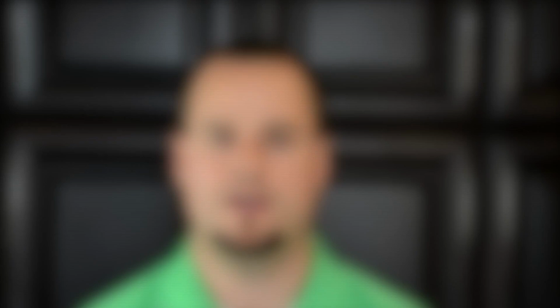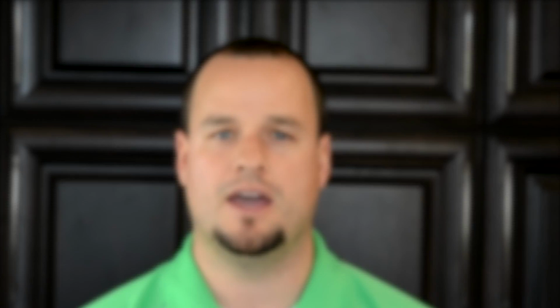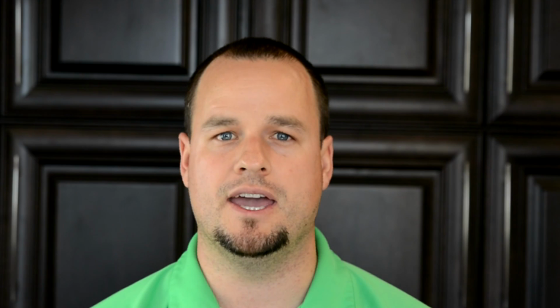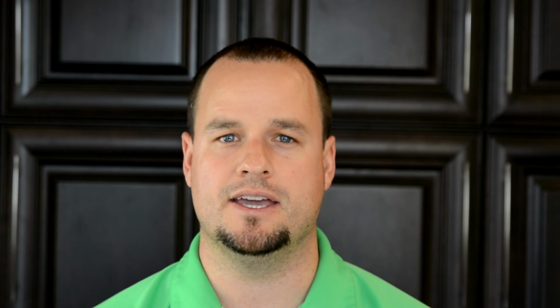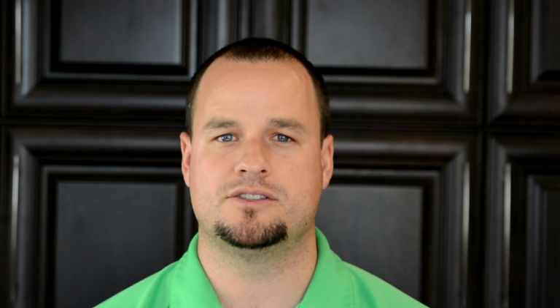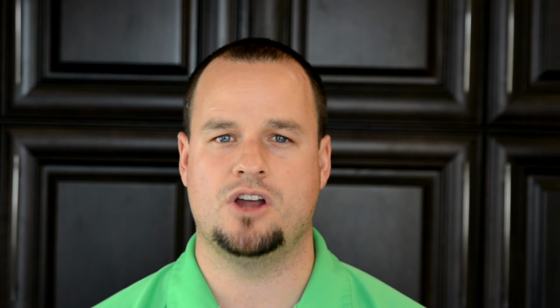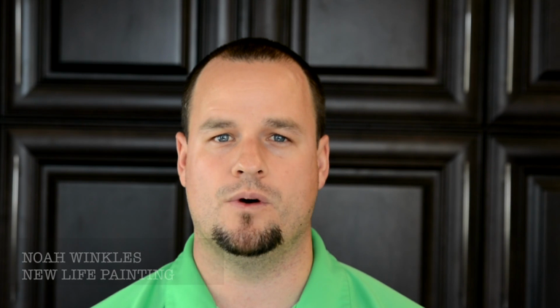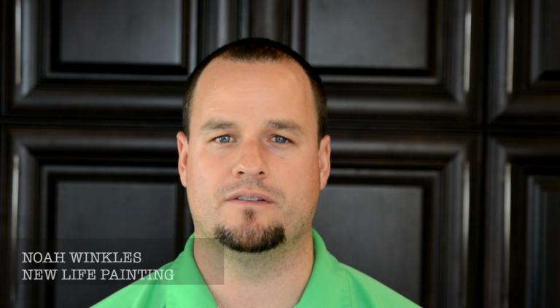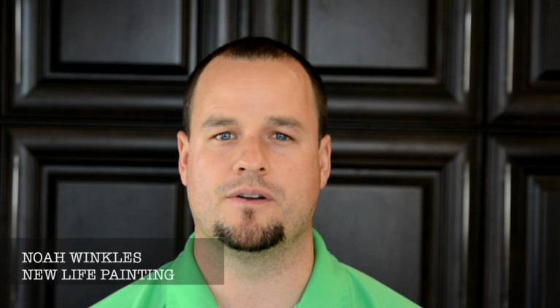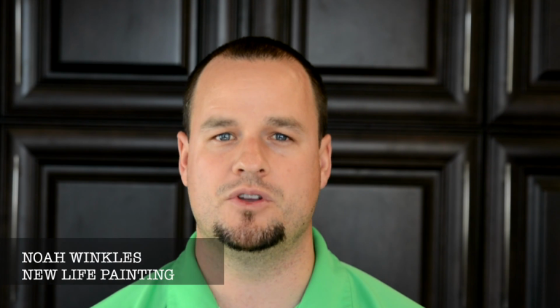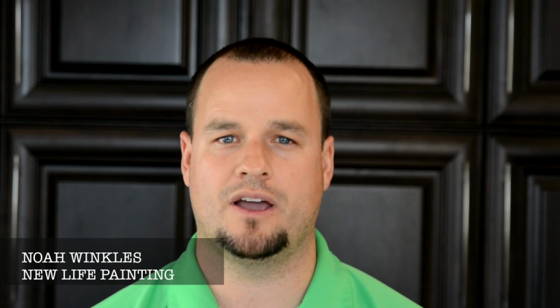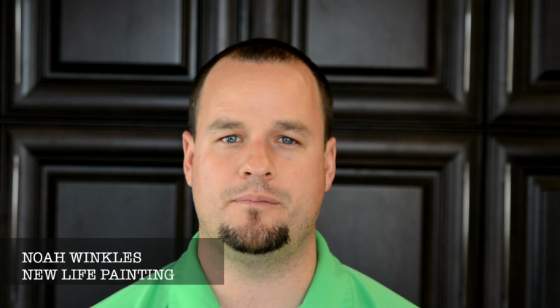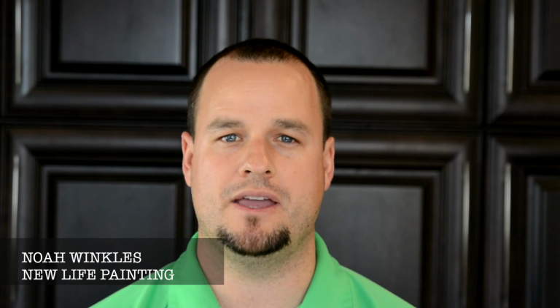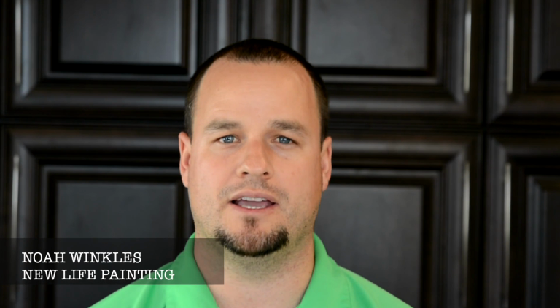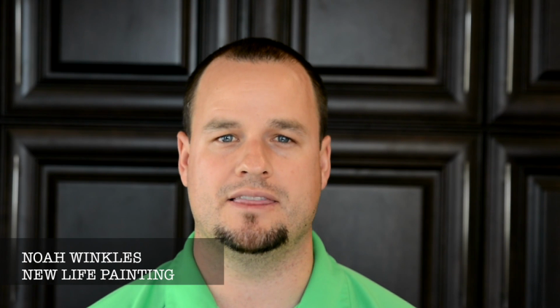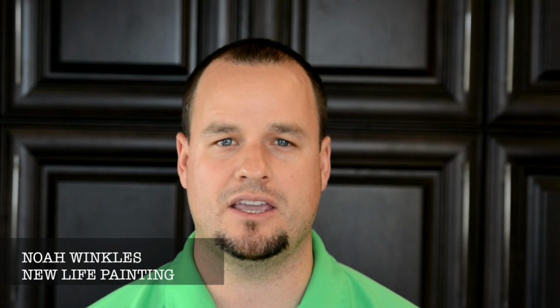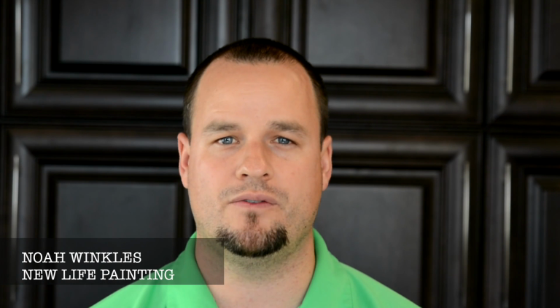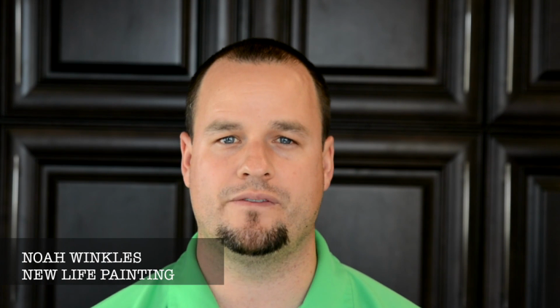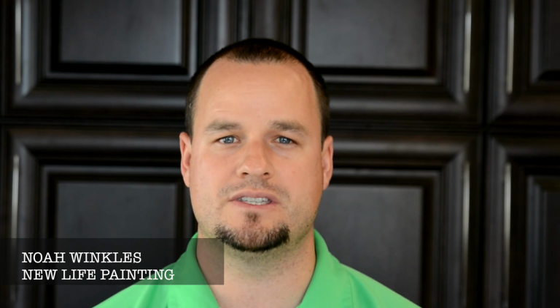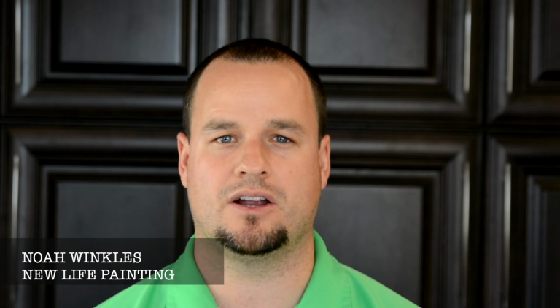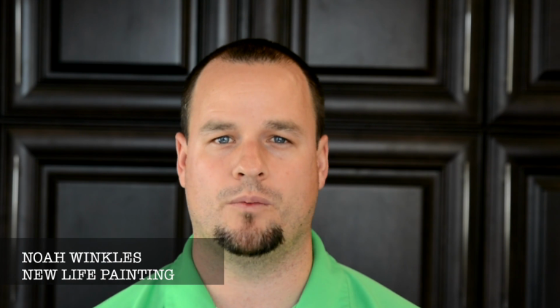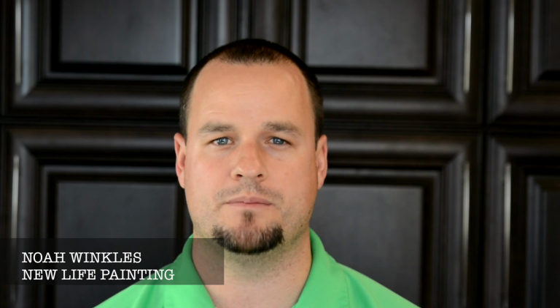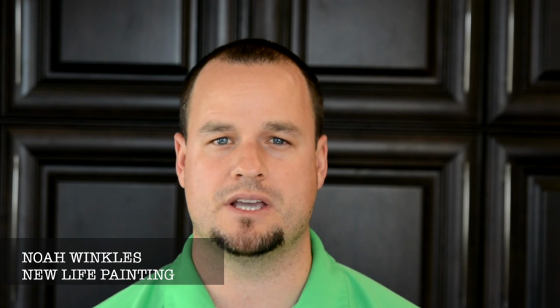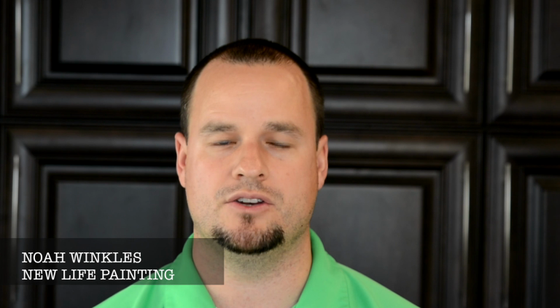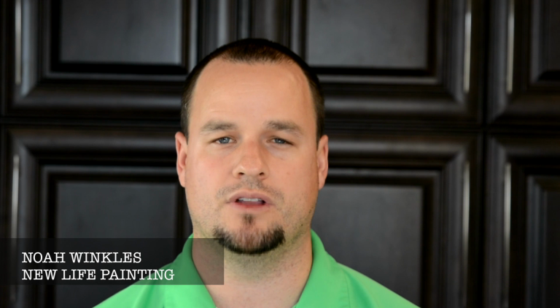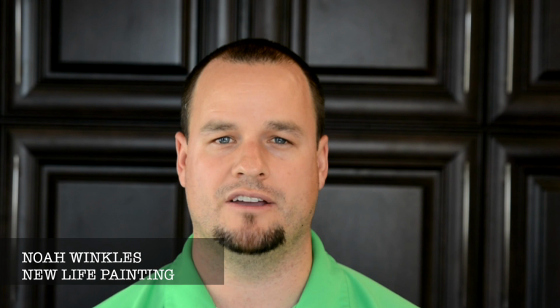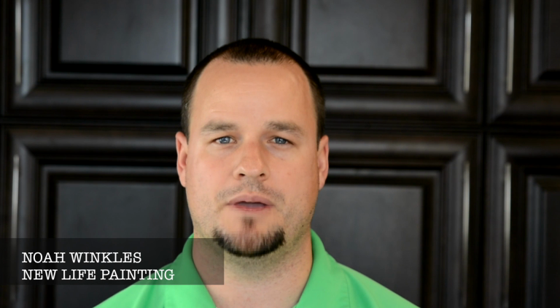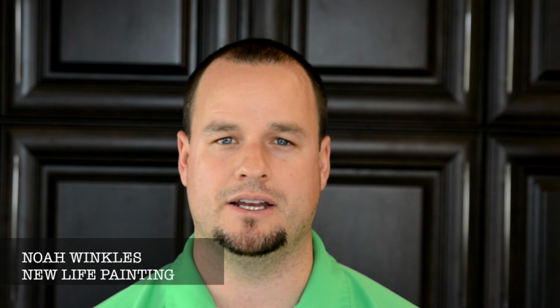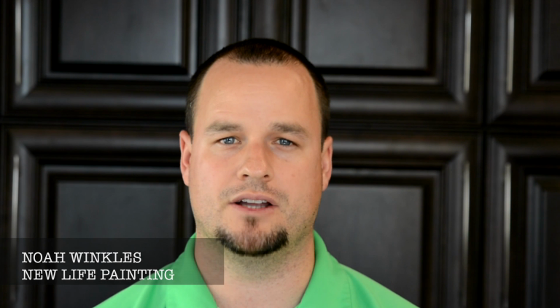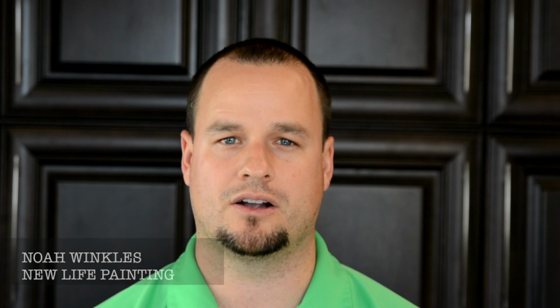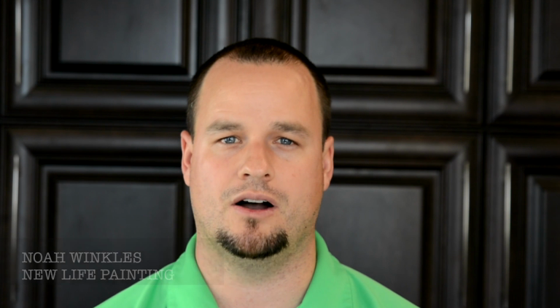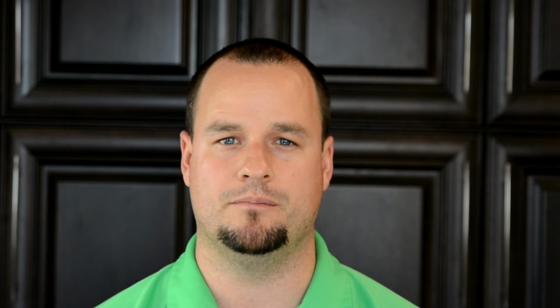Hey, it's Noah from New Life Painting, and thank you for visiting our website, newlifepainting.com.